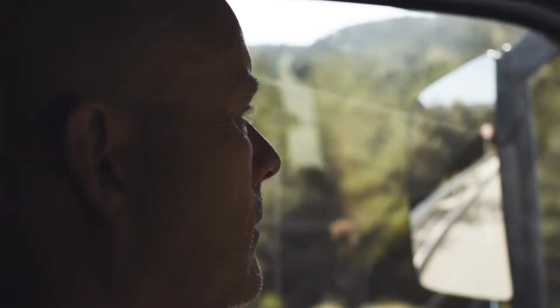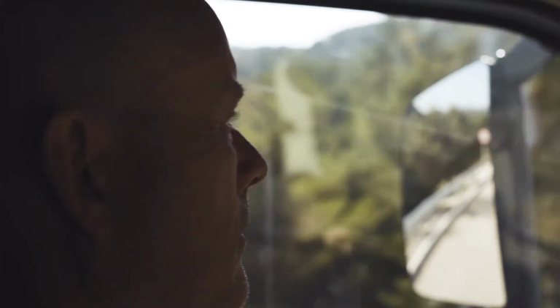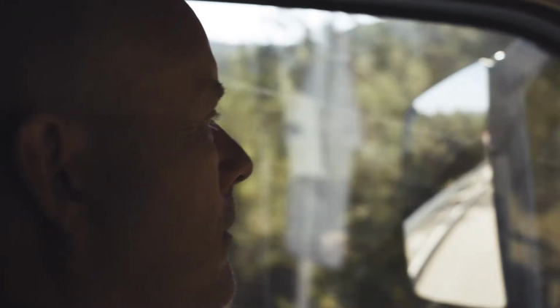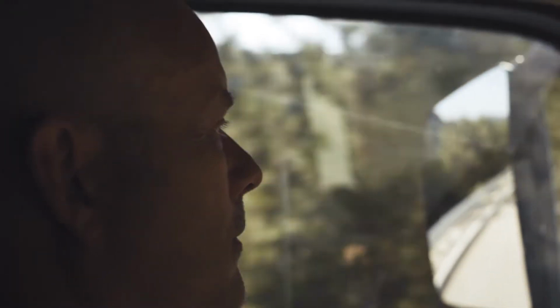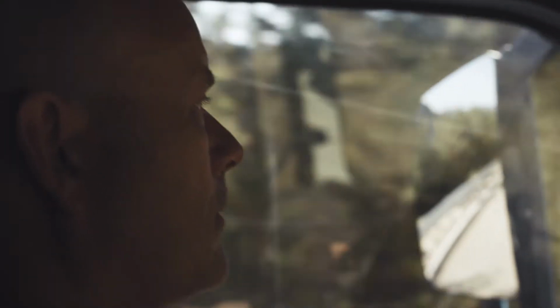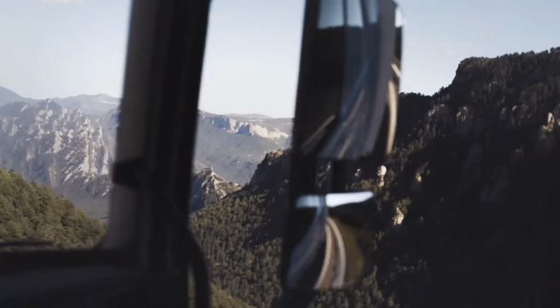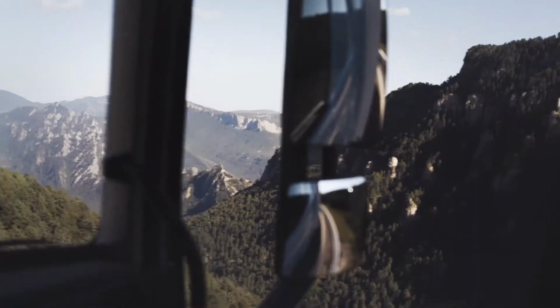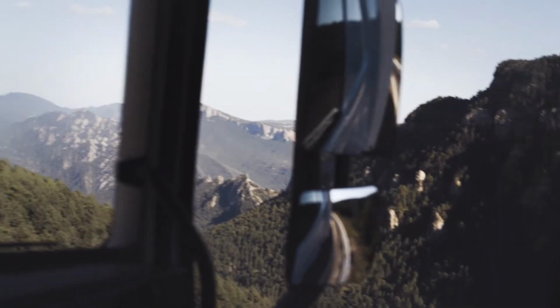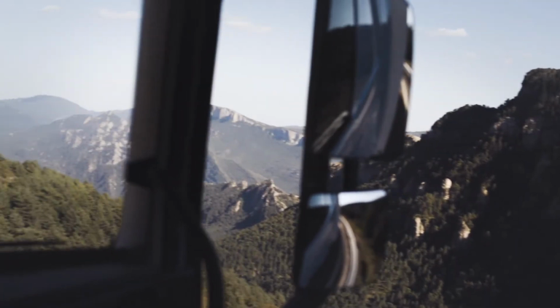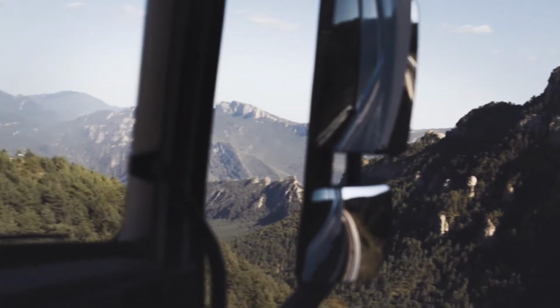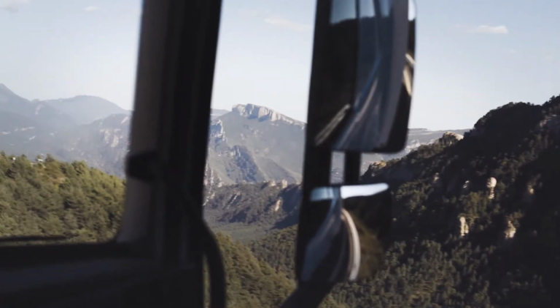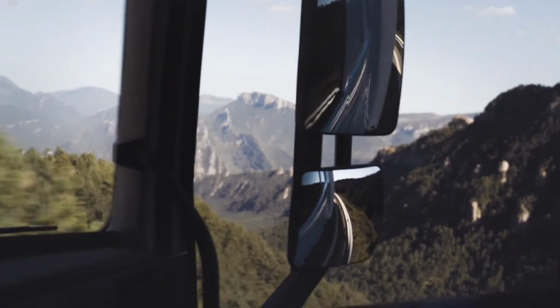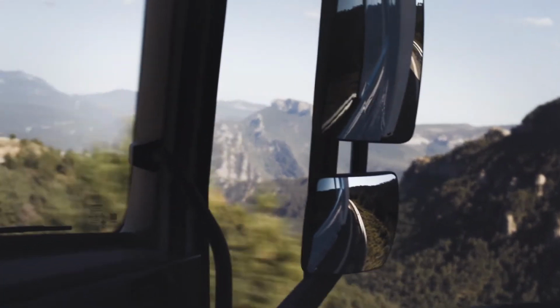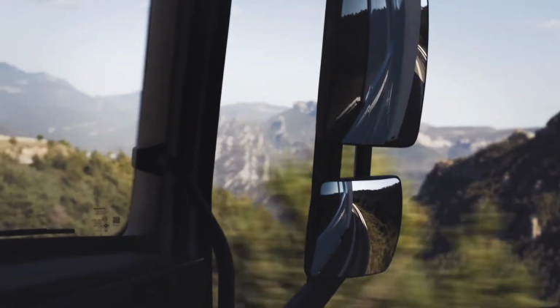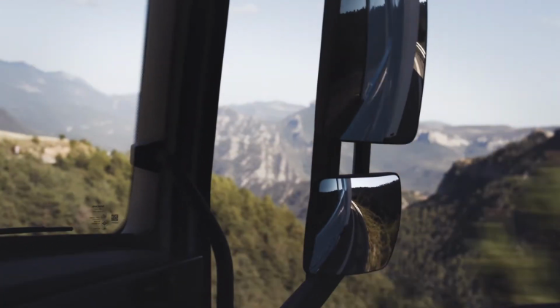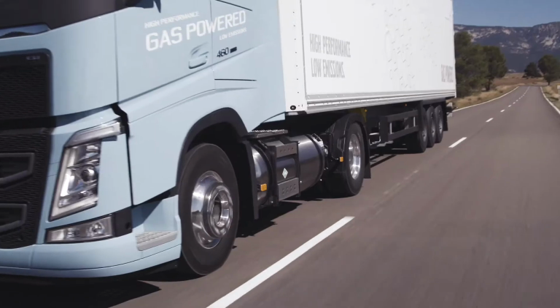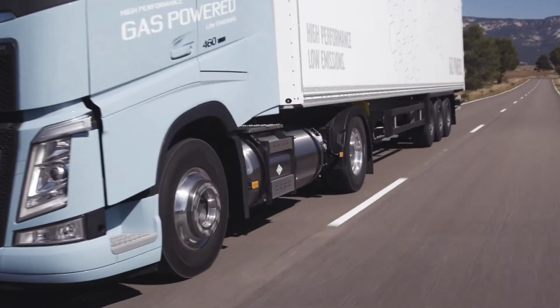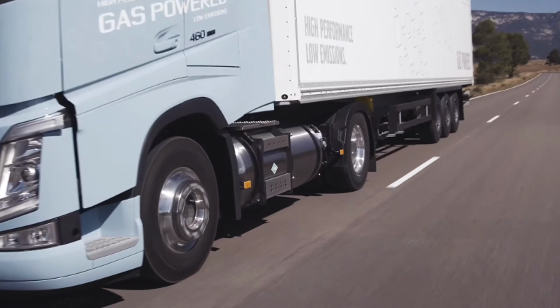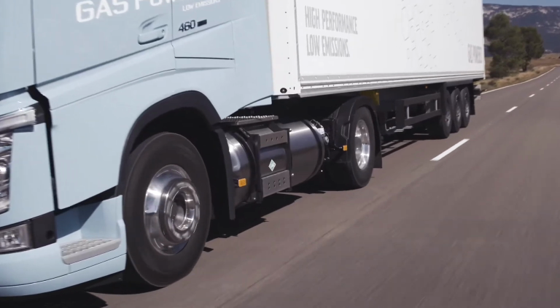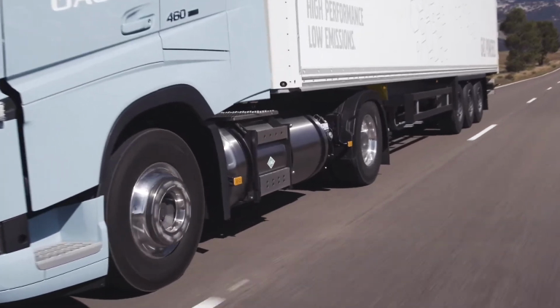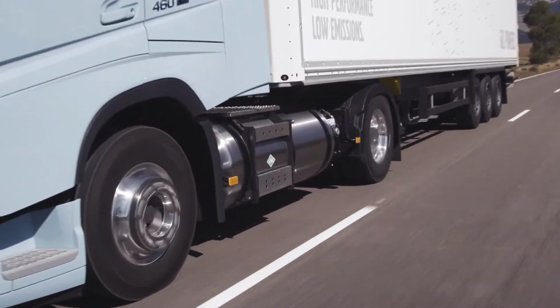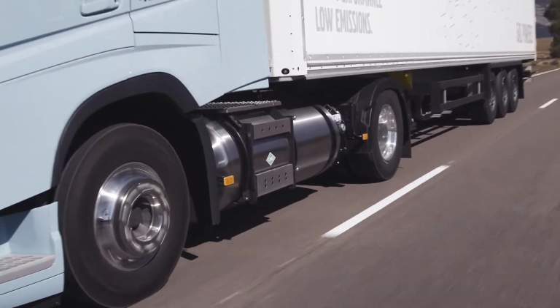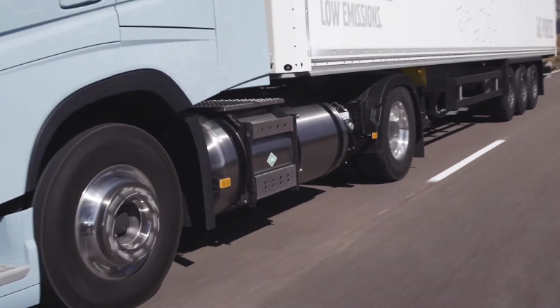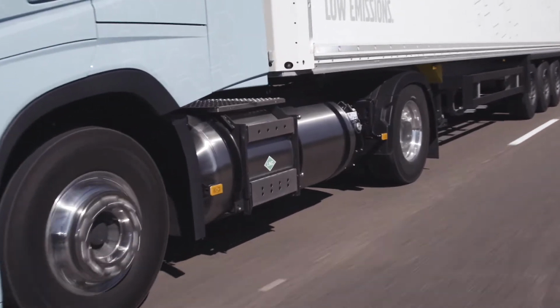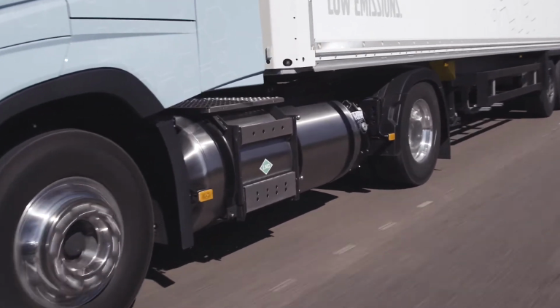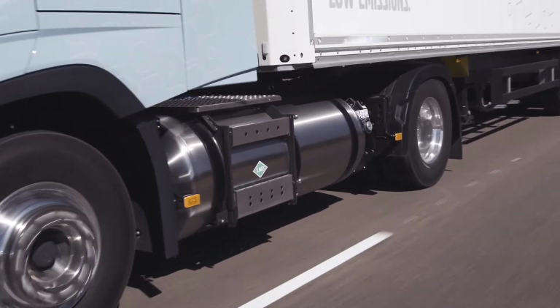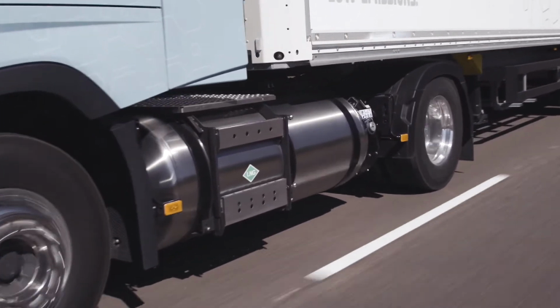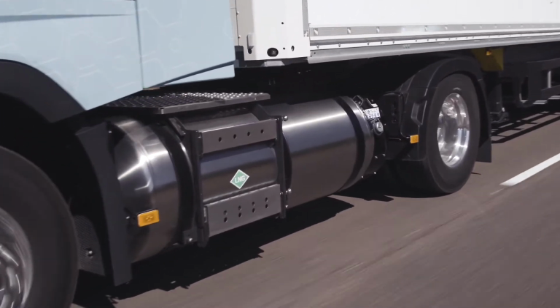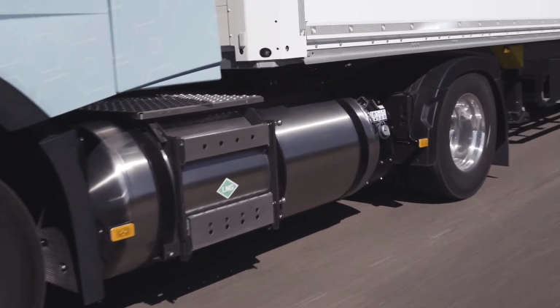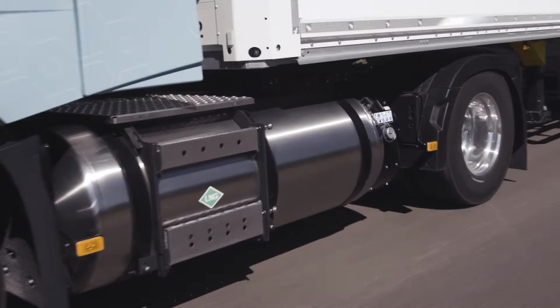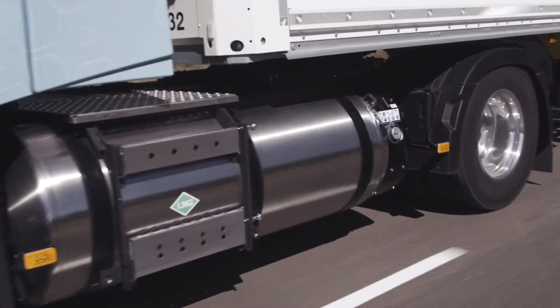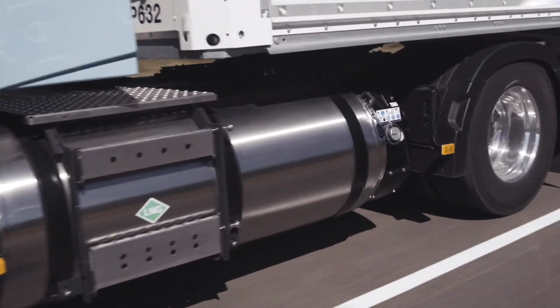Society demands cleaner alternative fuels. Liquefied natural gas offers great potential.